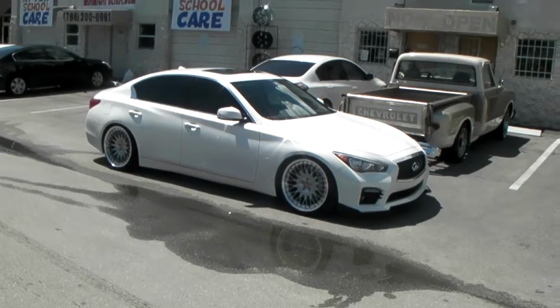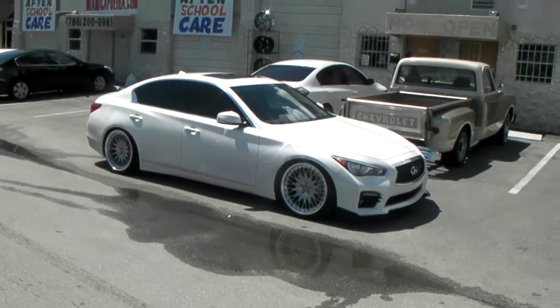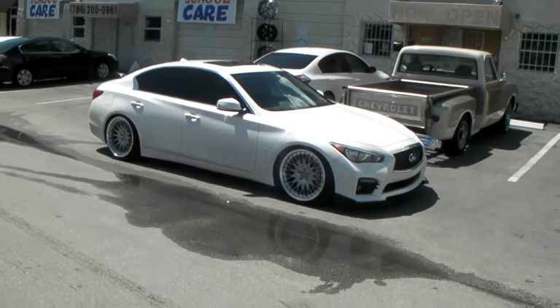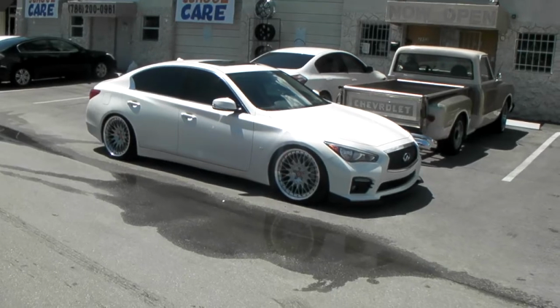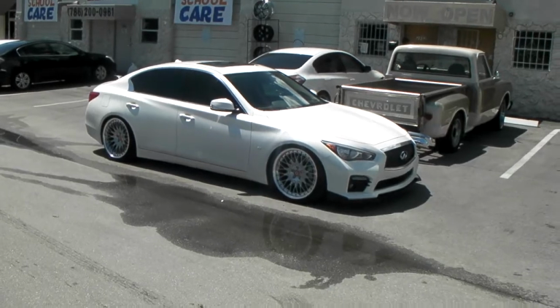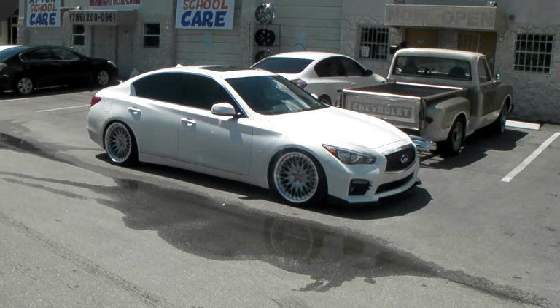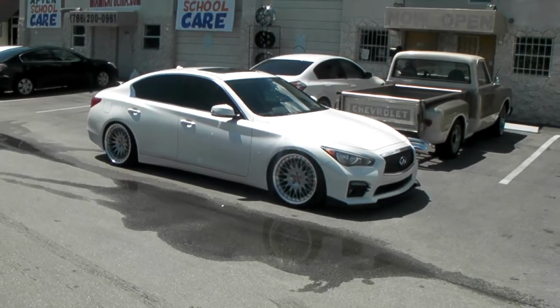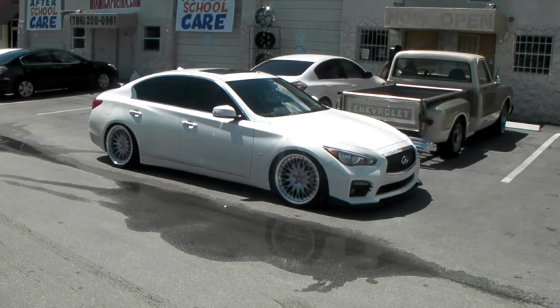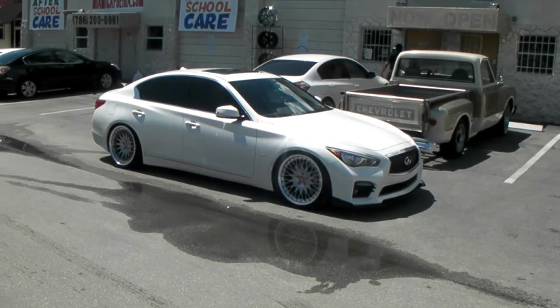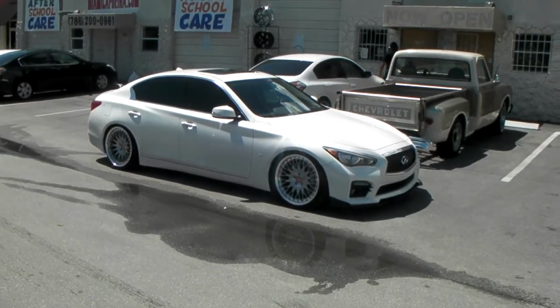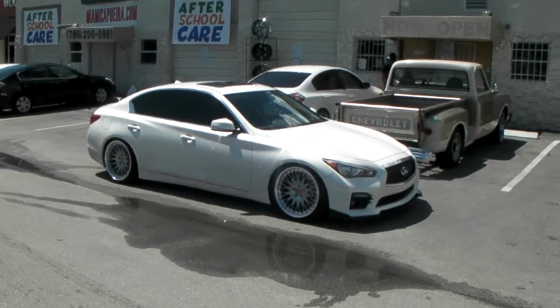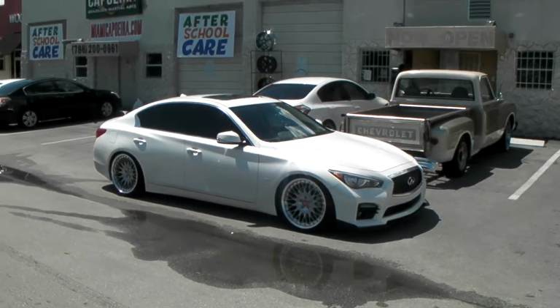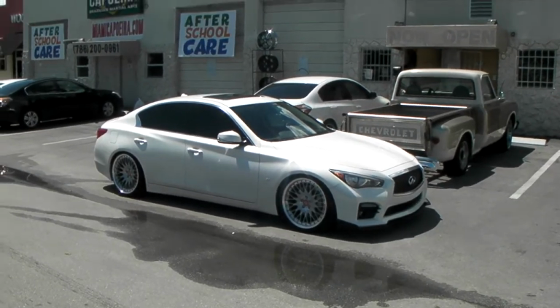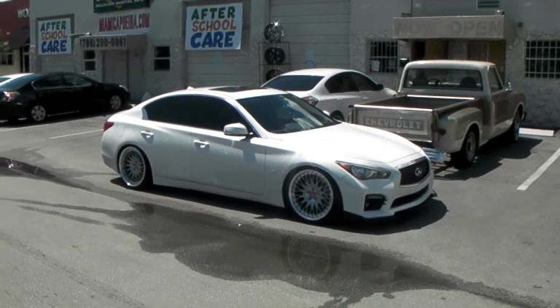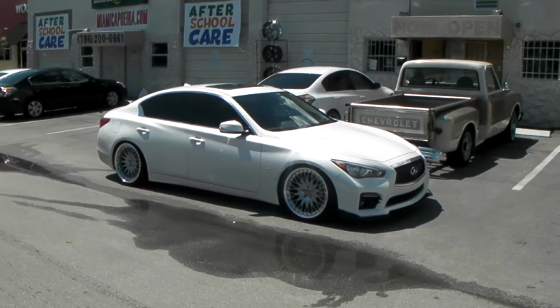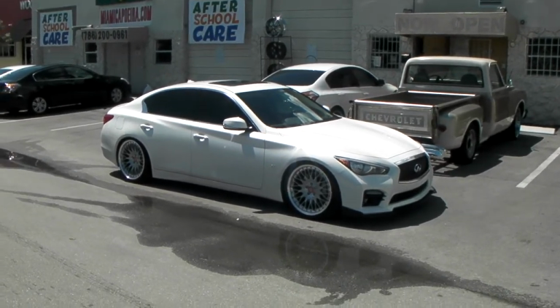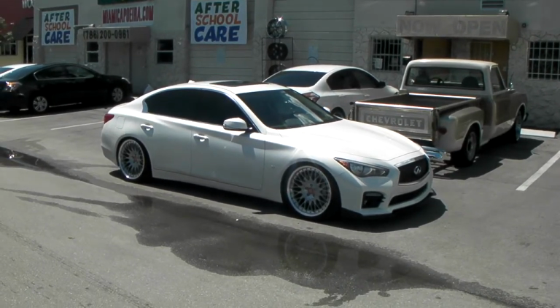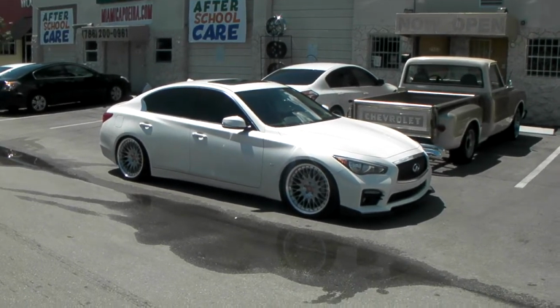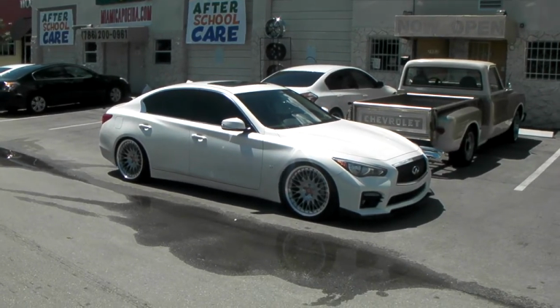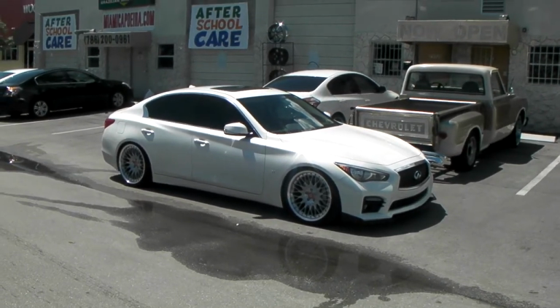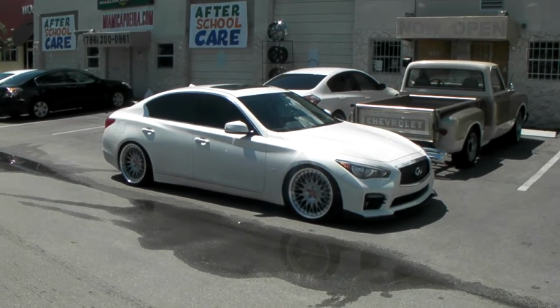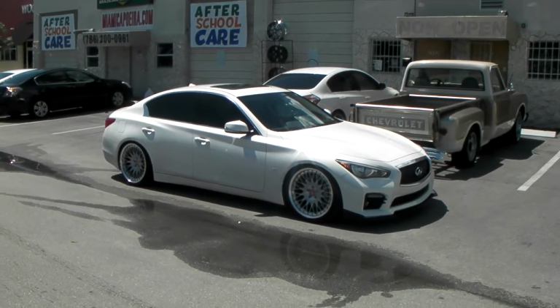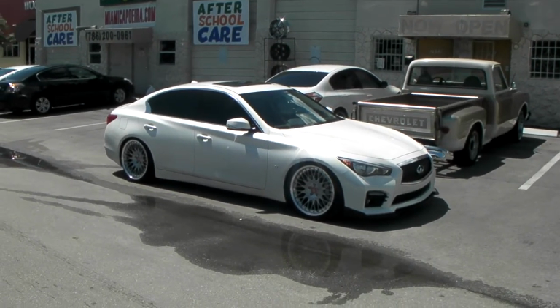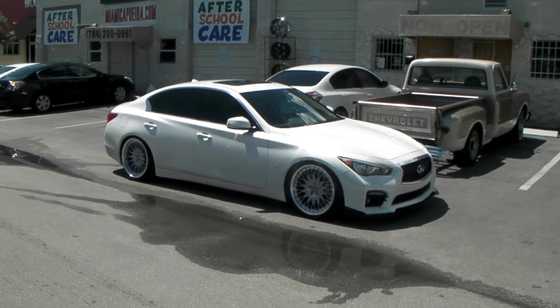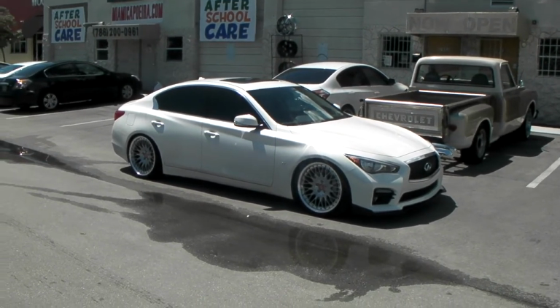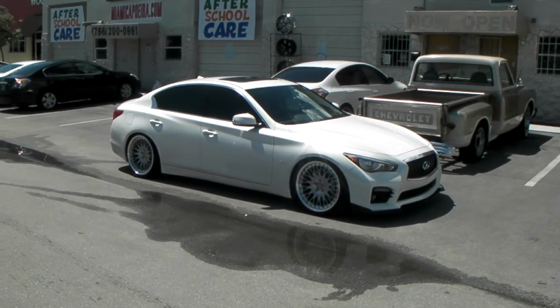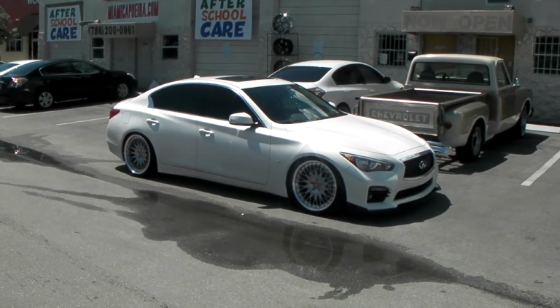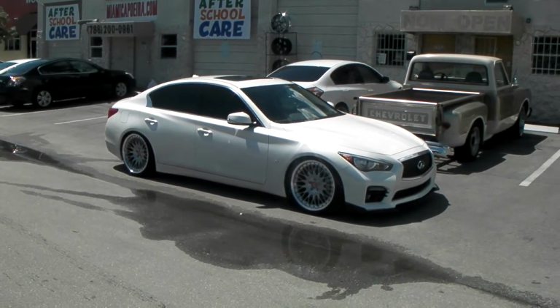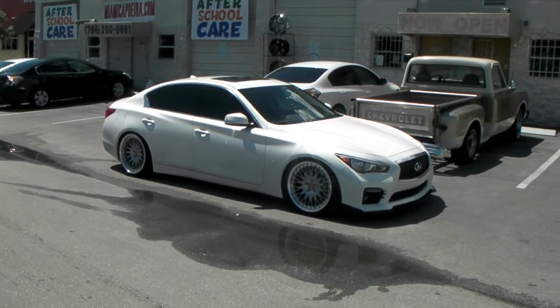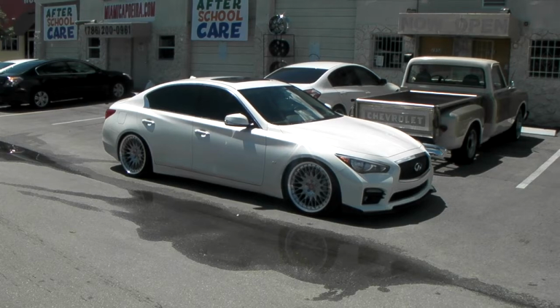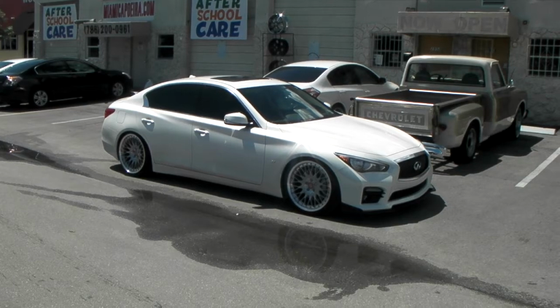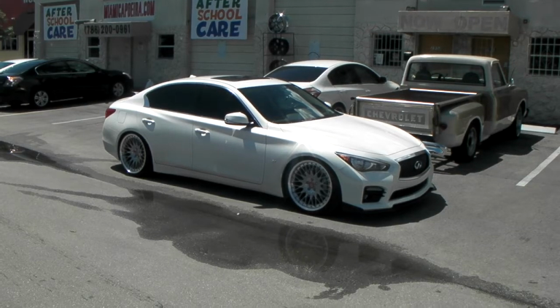This is your boy KB from Dubs and Tires TV at DubsandTires.com — tires, wheels, and wheels shipped to your door.